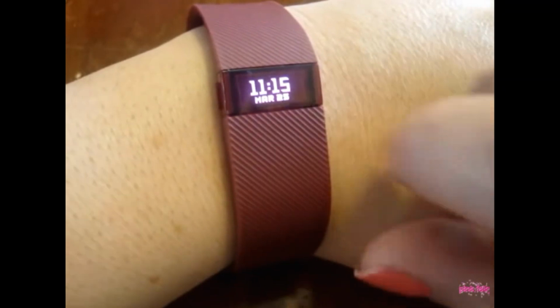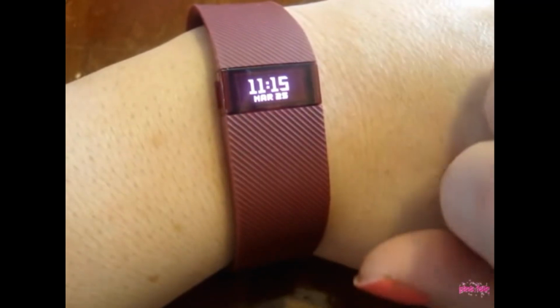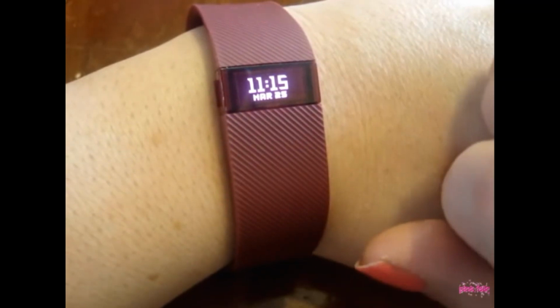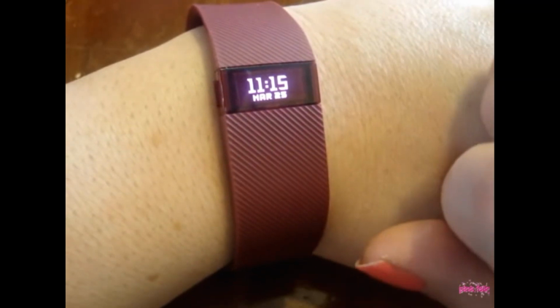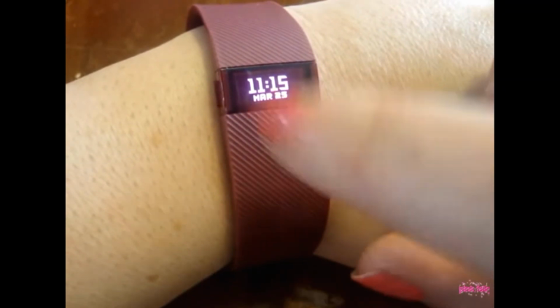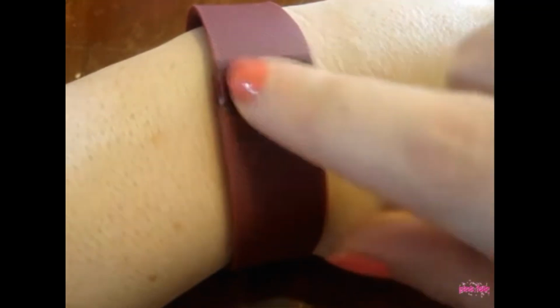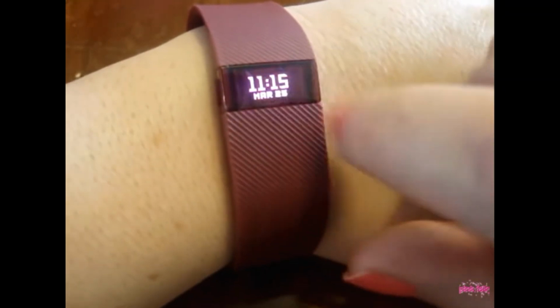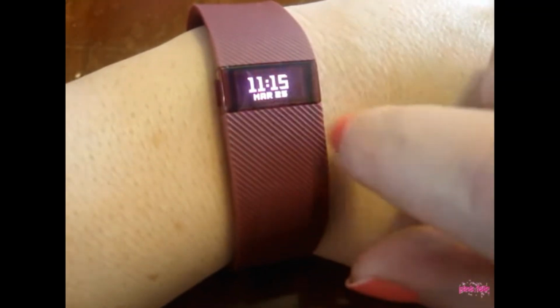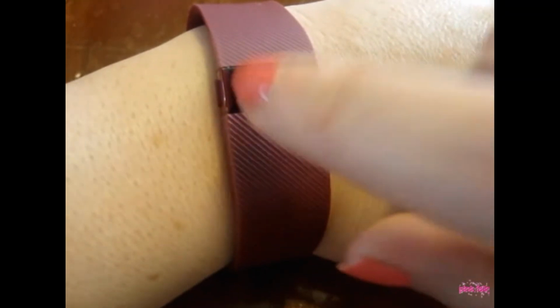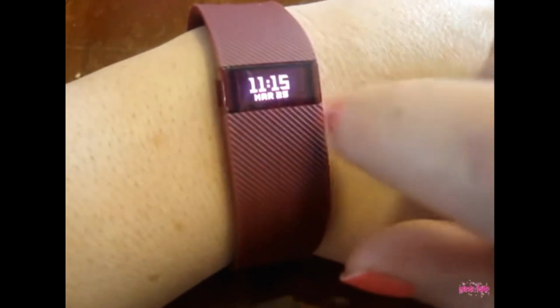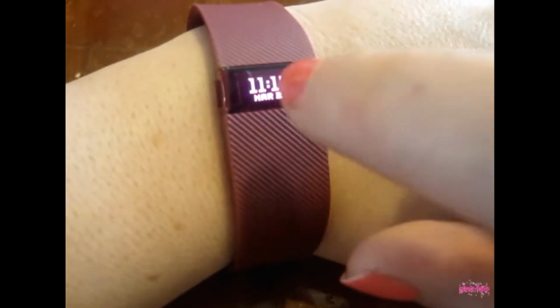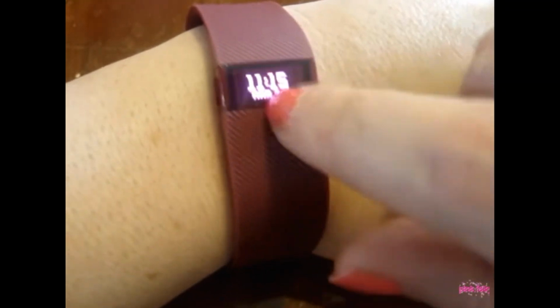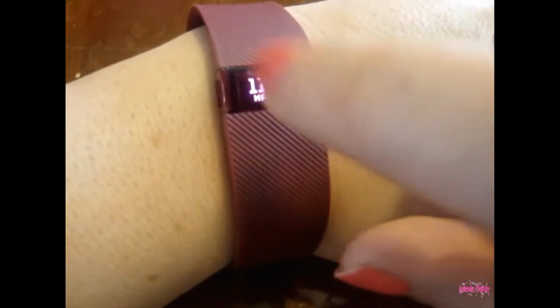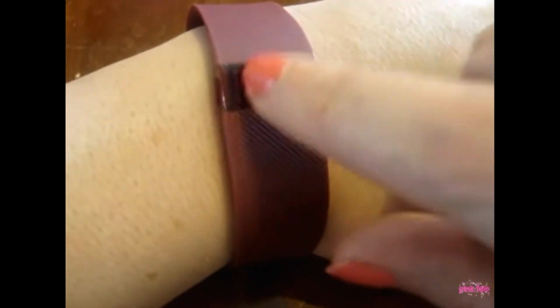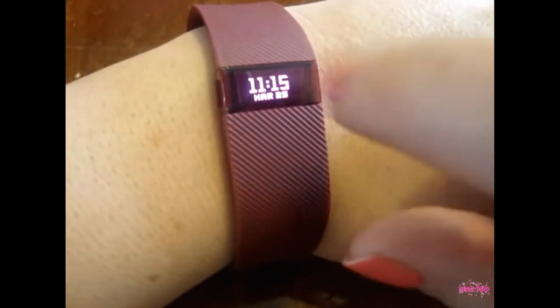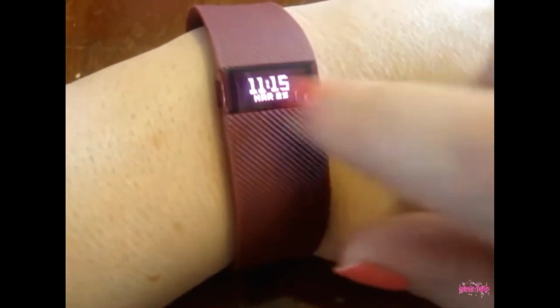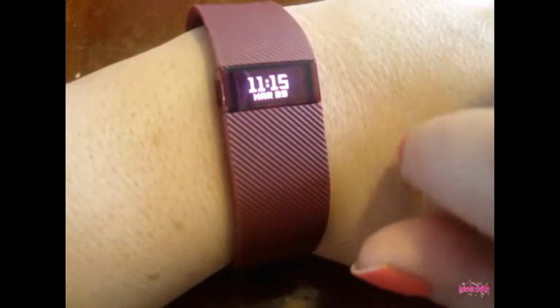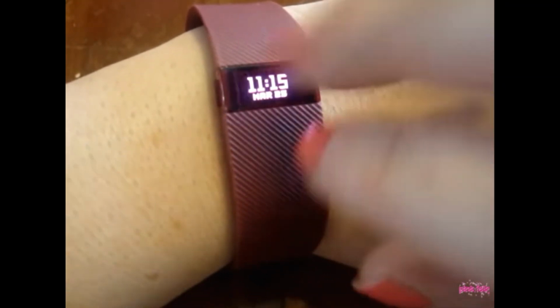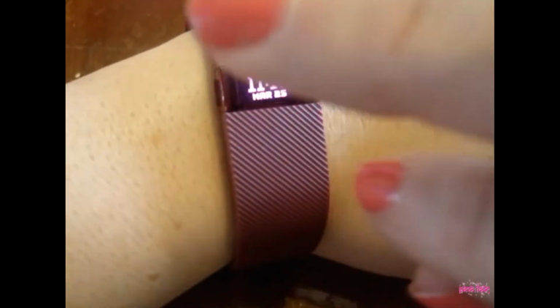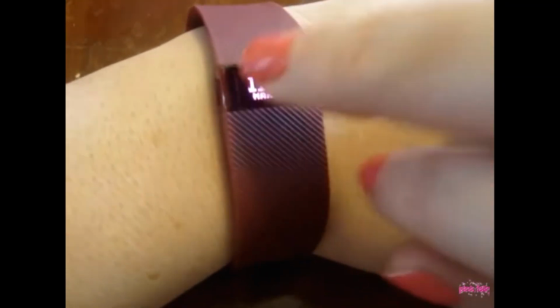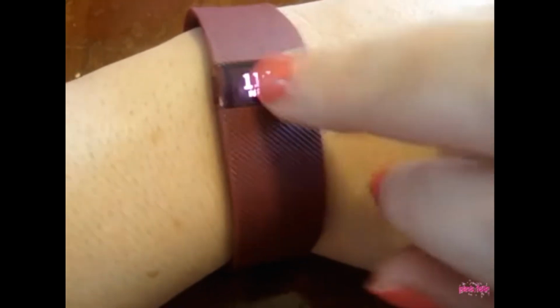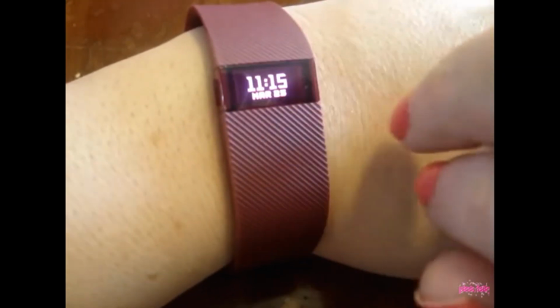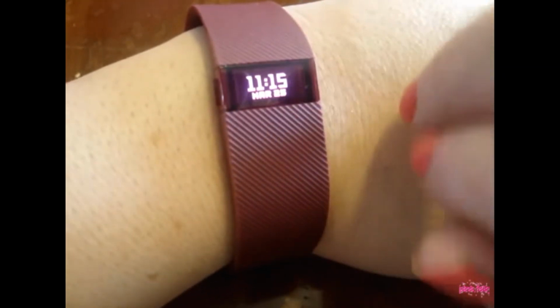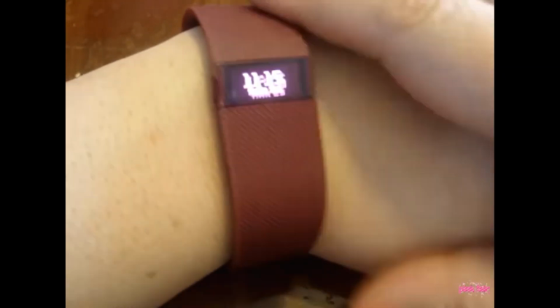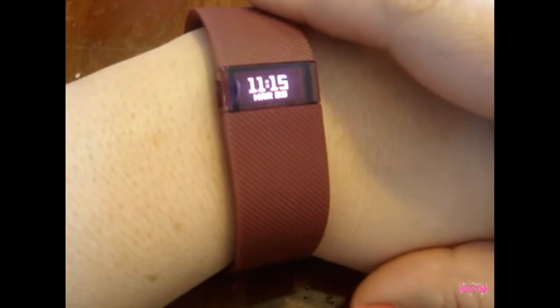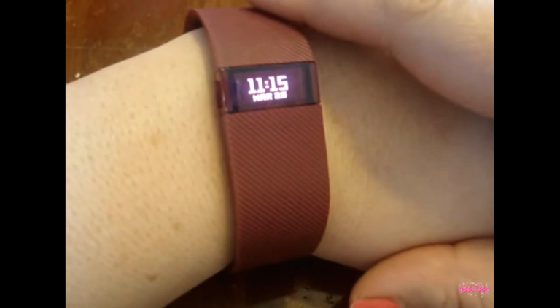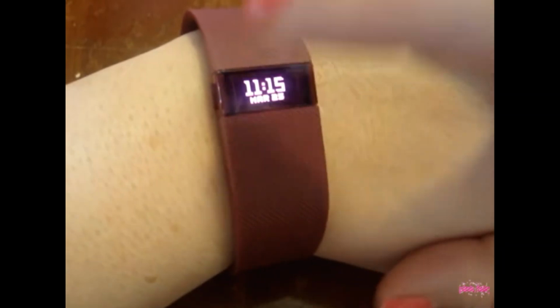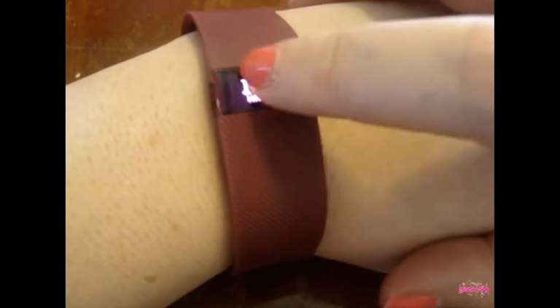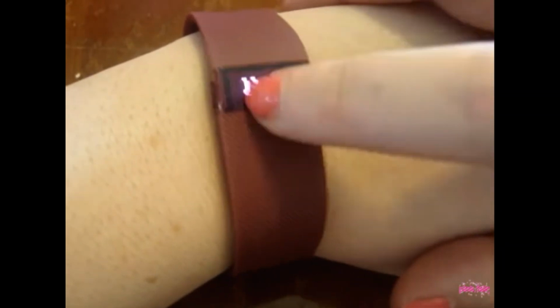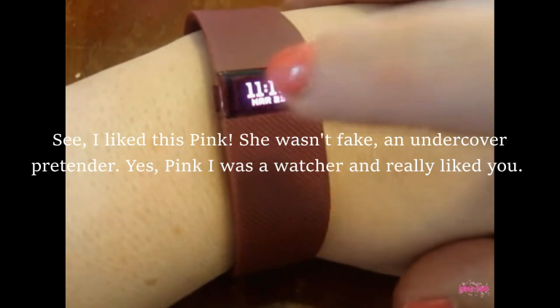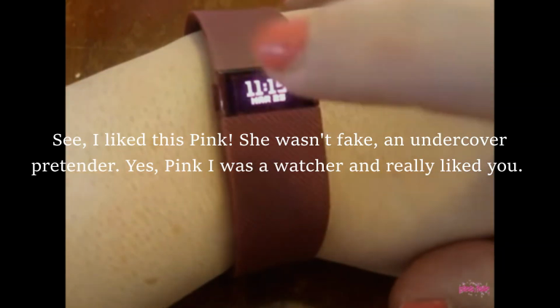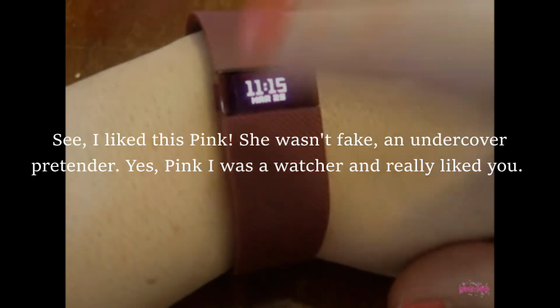You can touch it and it comes on — I didn't know that! I just learned something new. And the time comes on it.